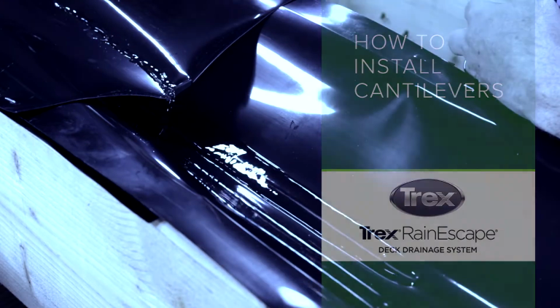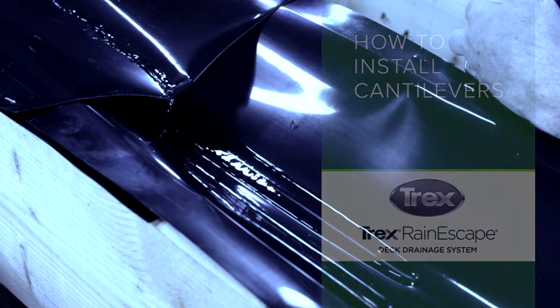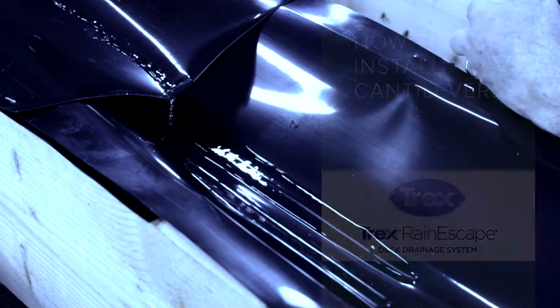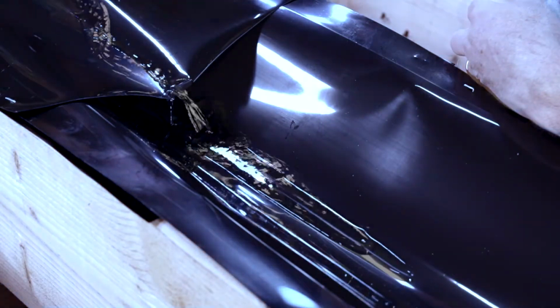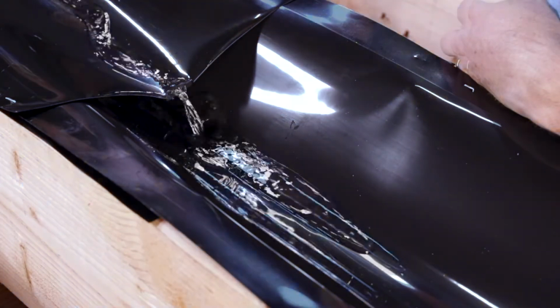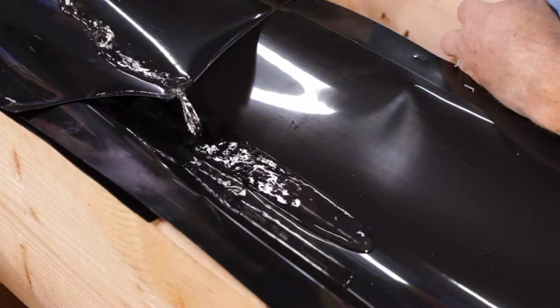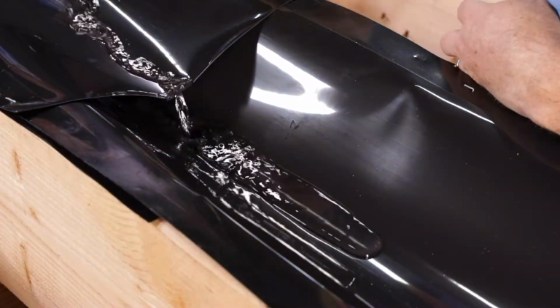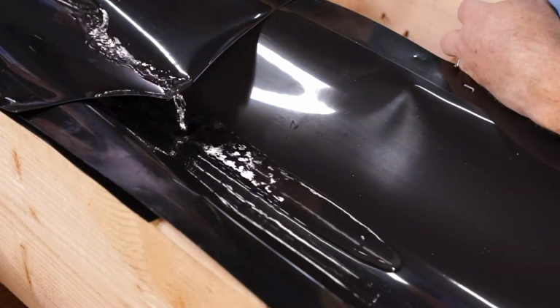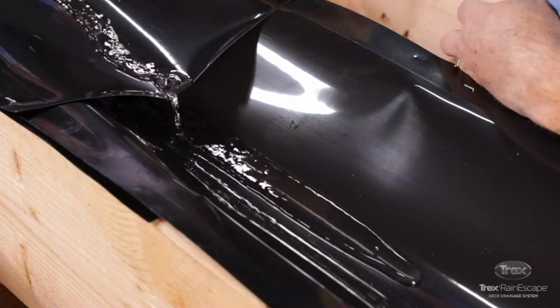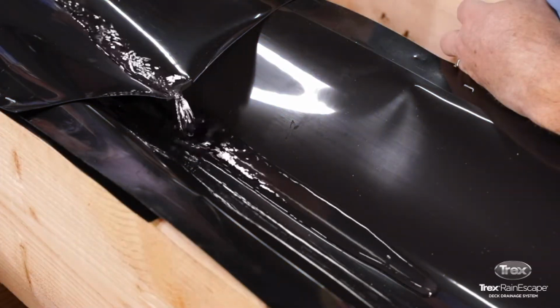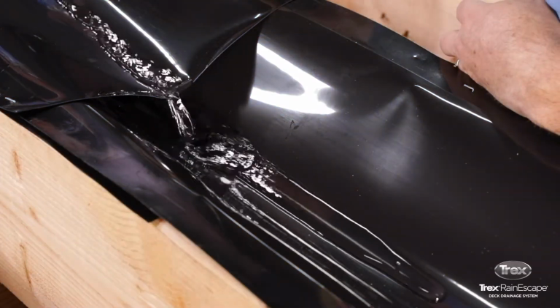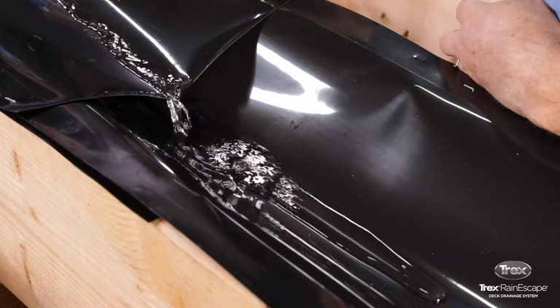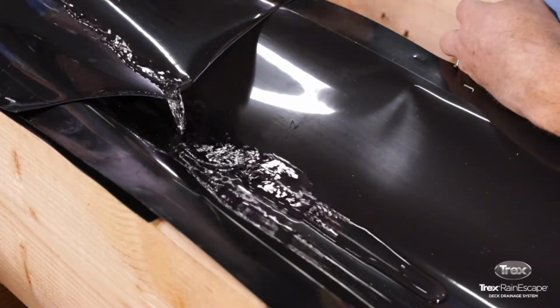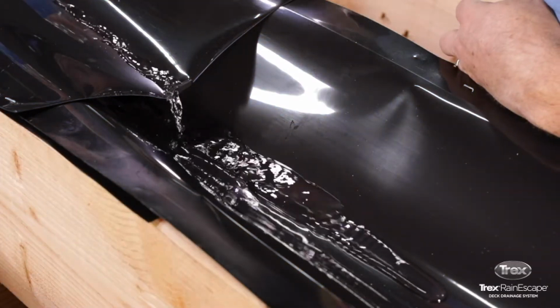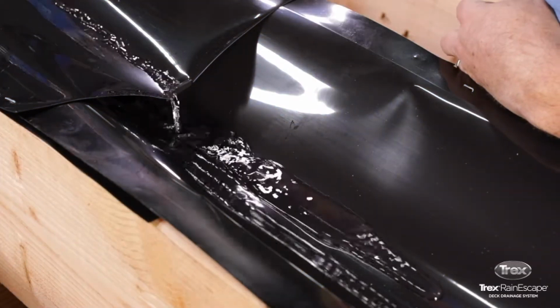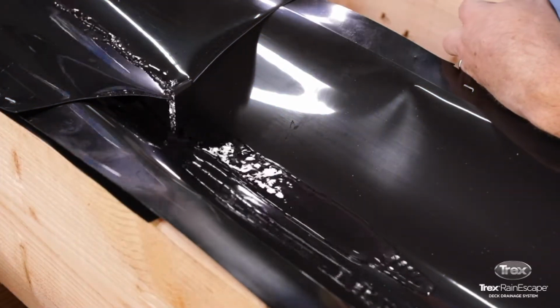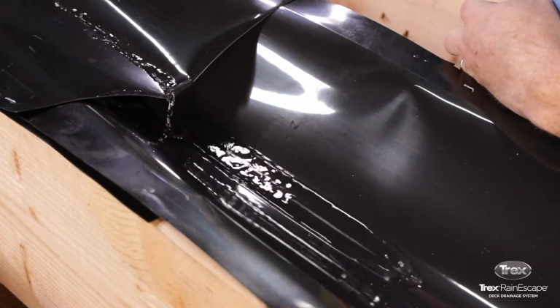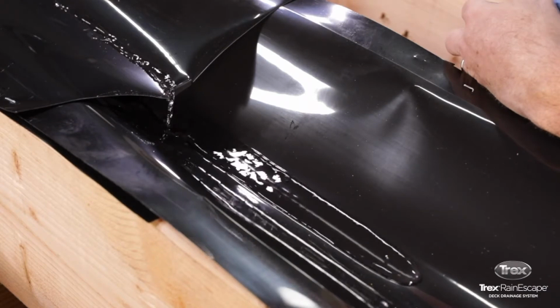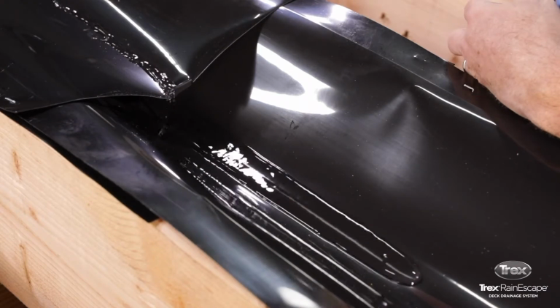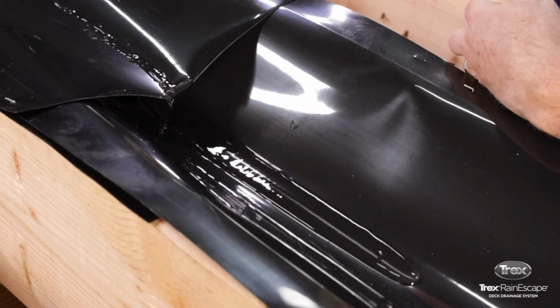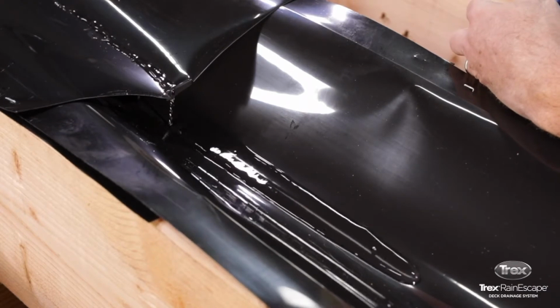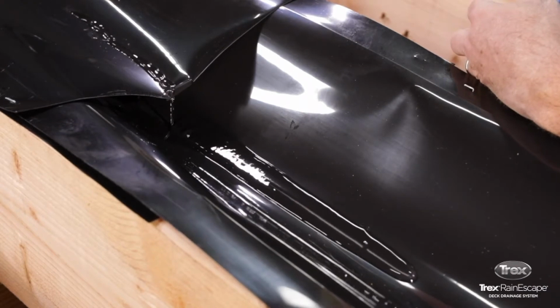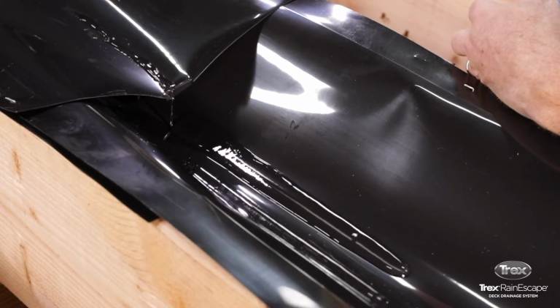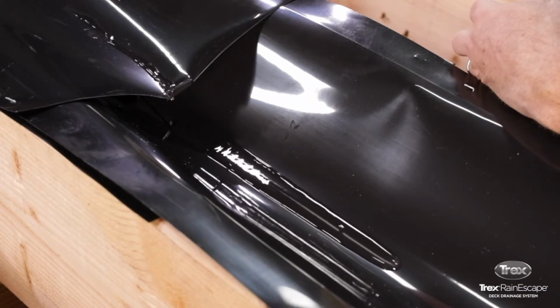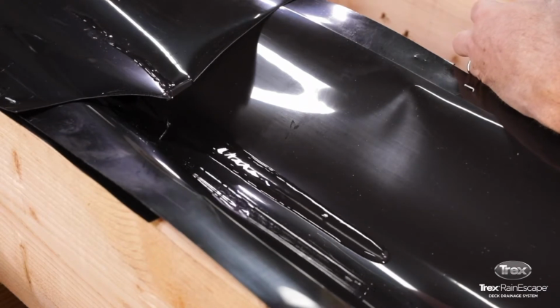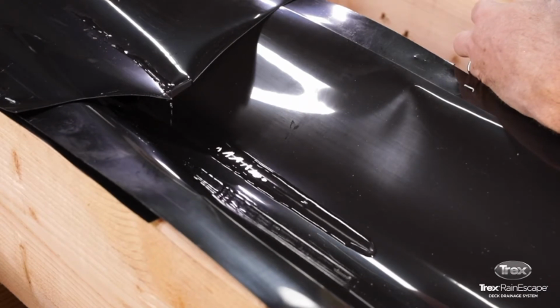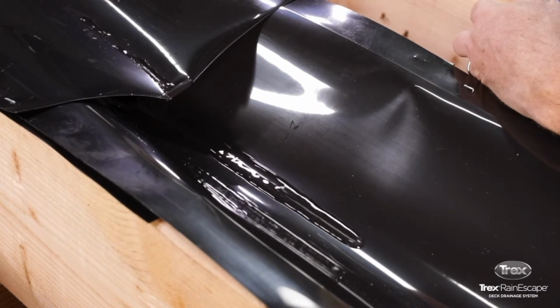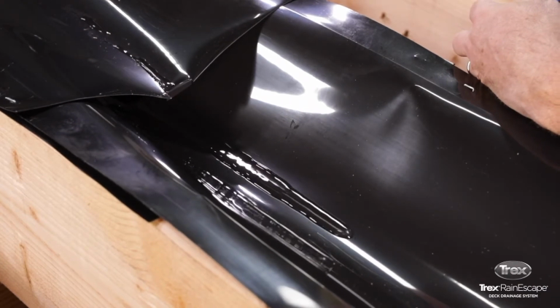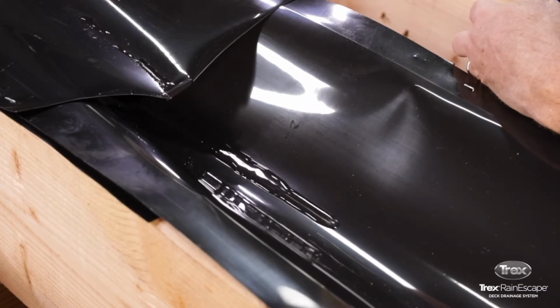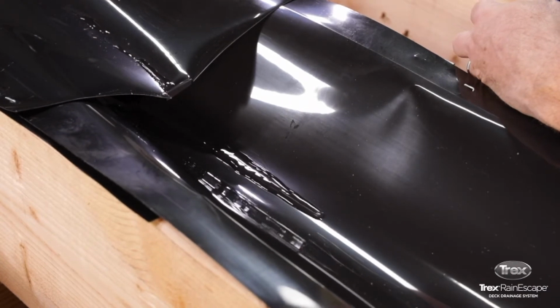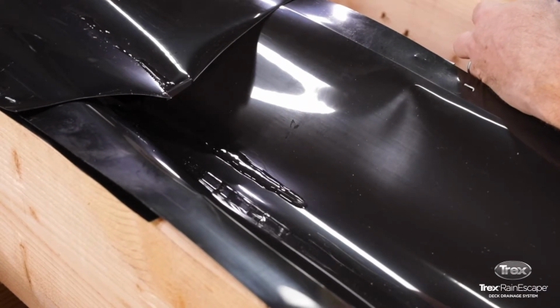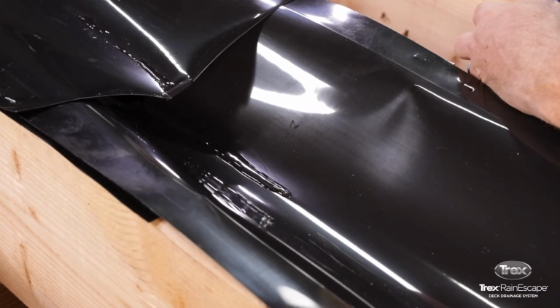This video provides instructions on how to install cantilevers for the Trex Rain Escape system.